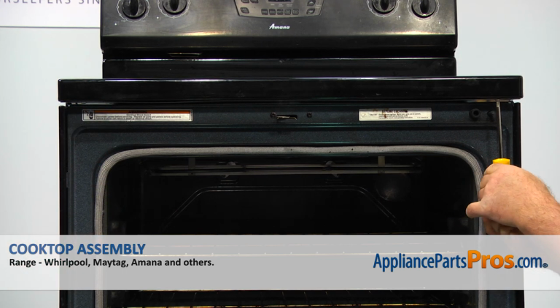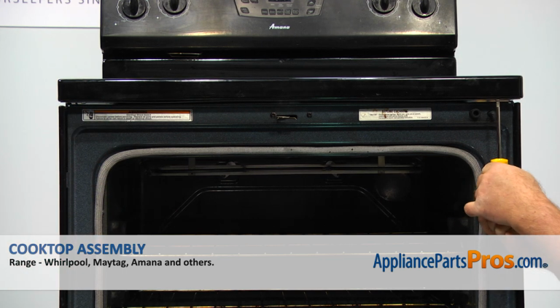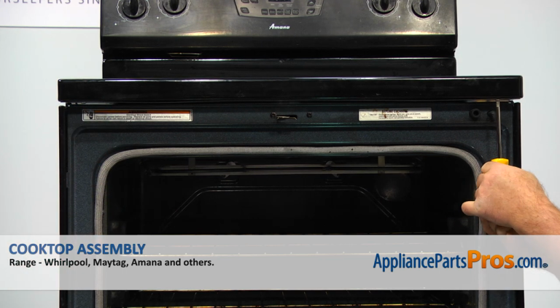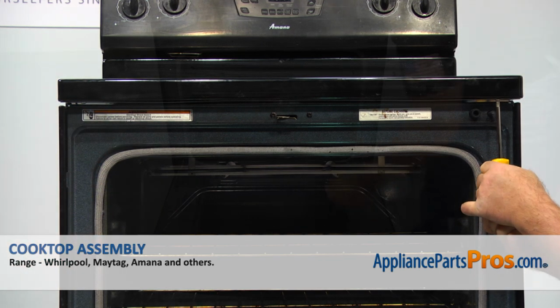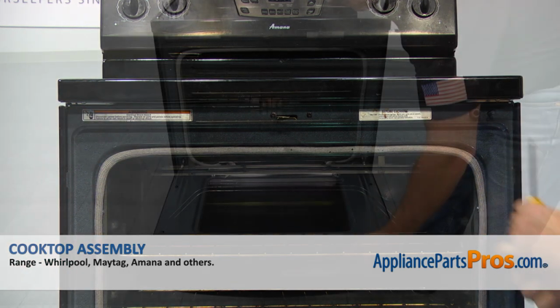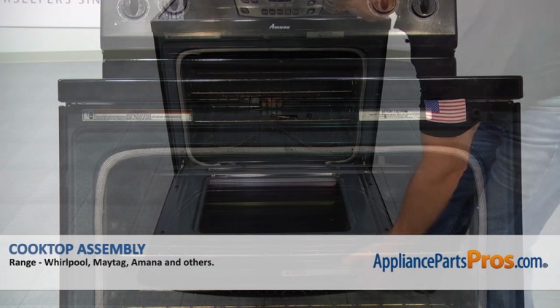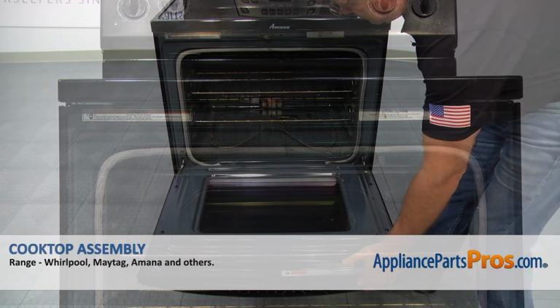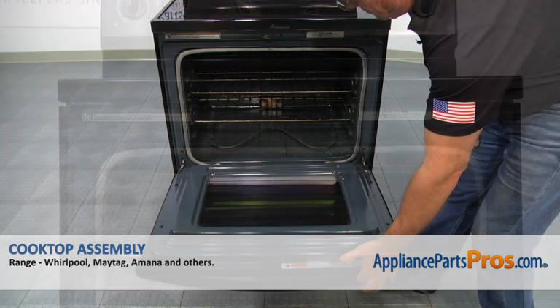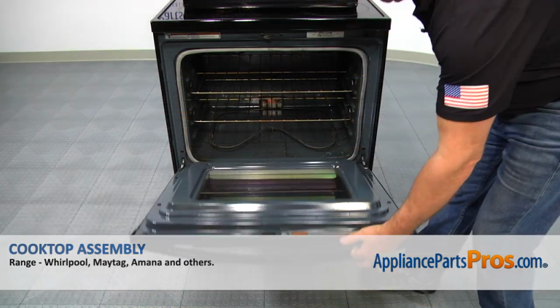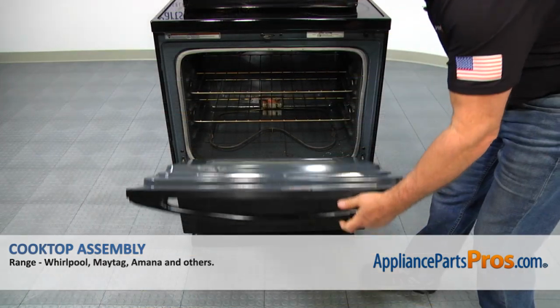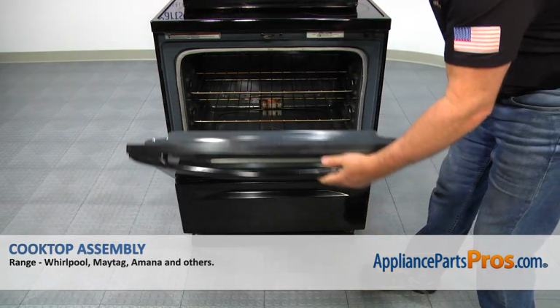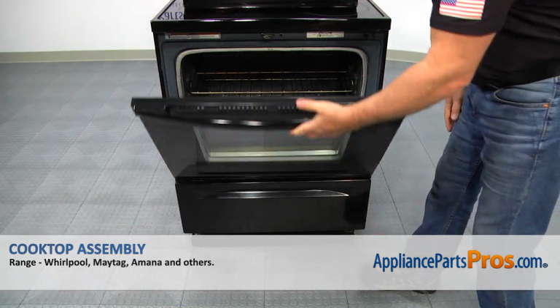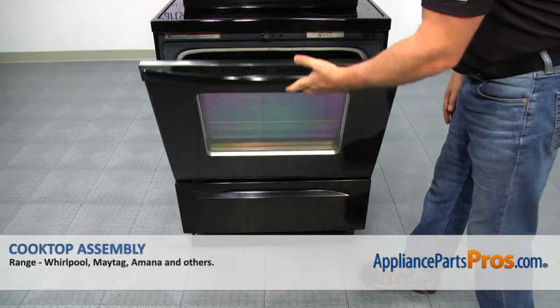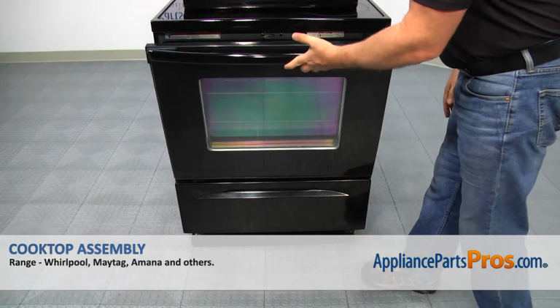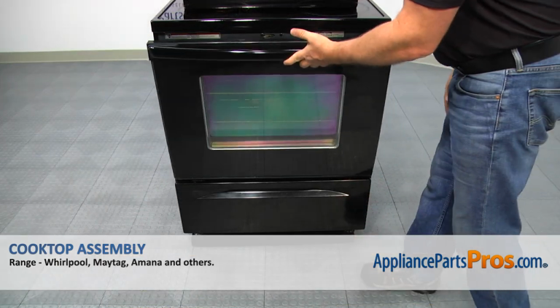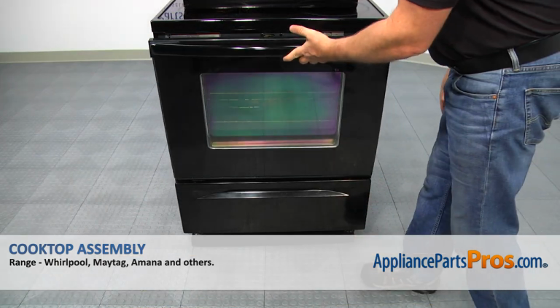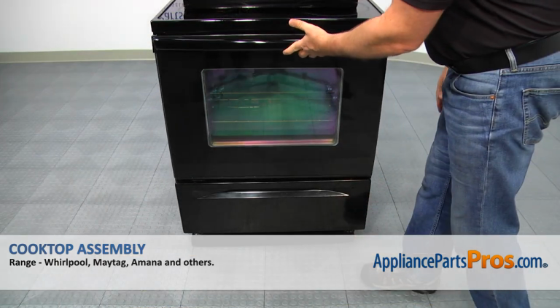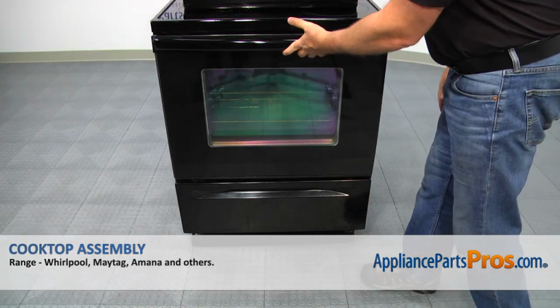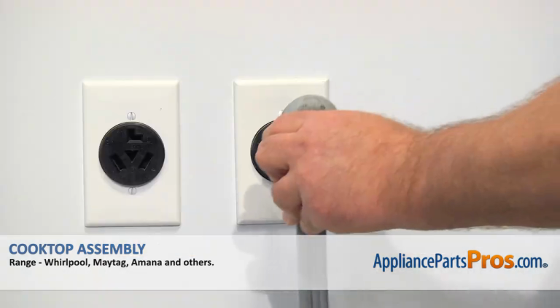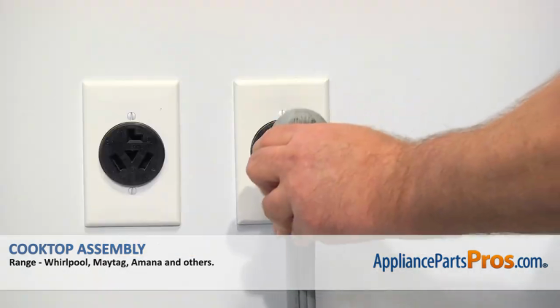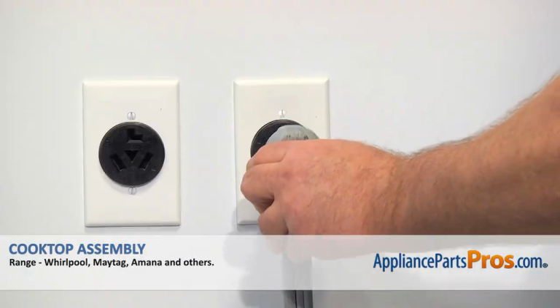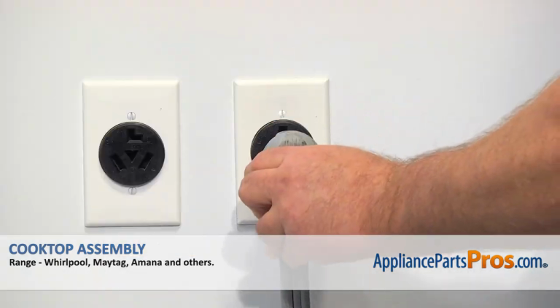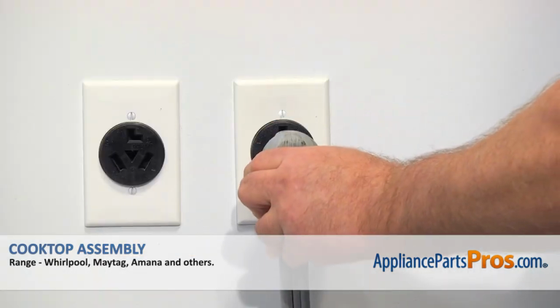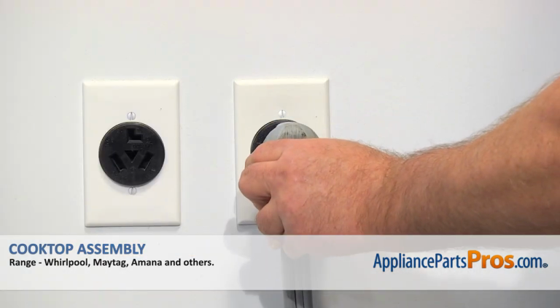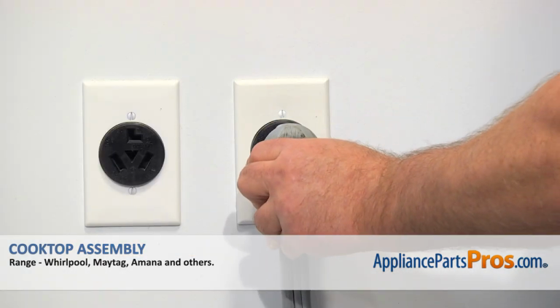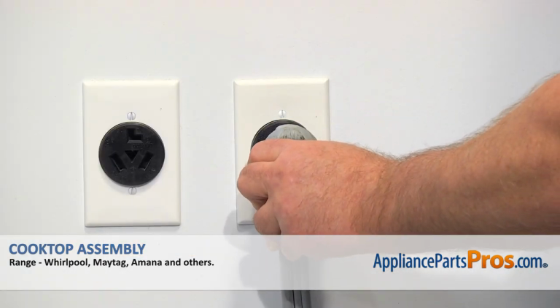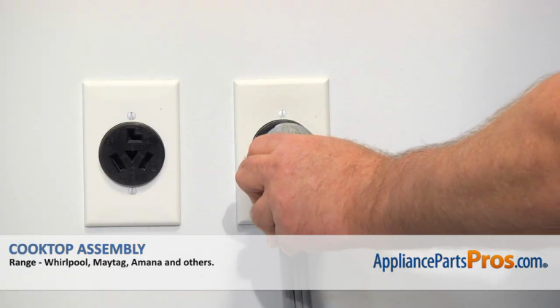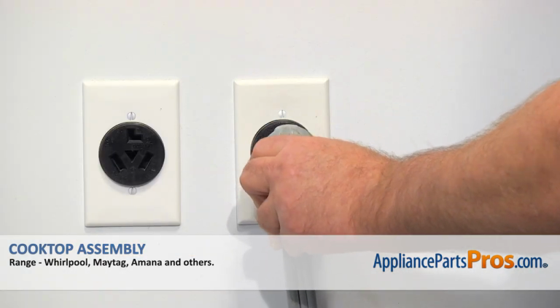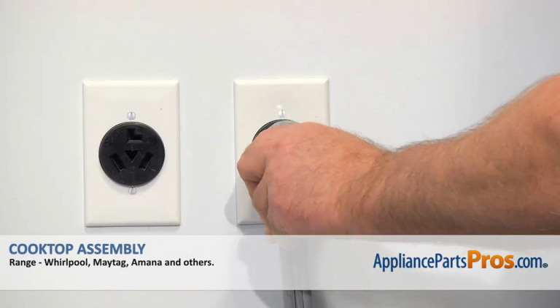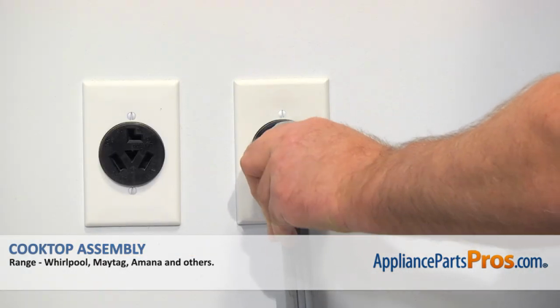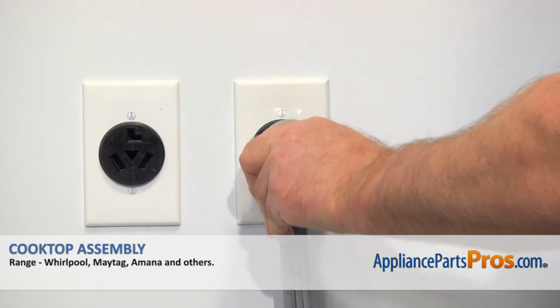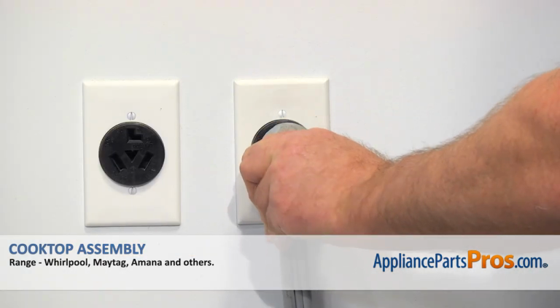Close the drawer. And now, when we're done, you can plug the range back in.